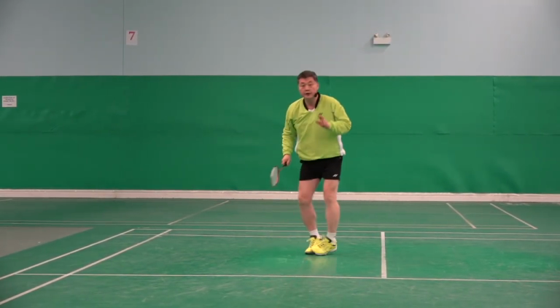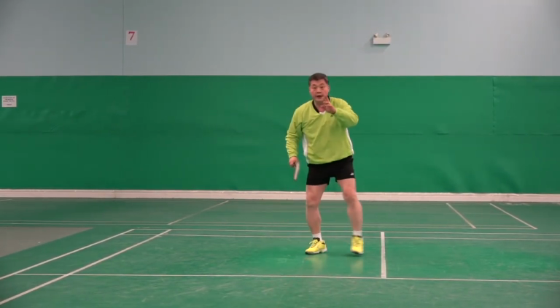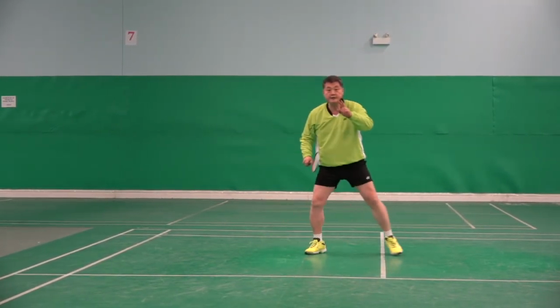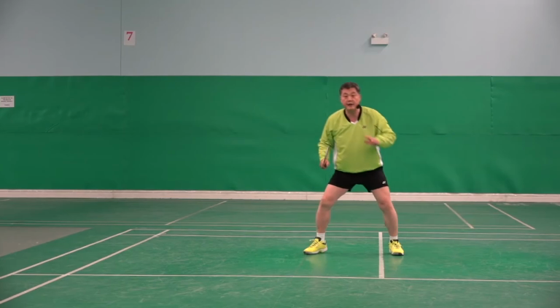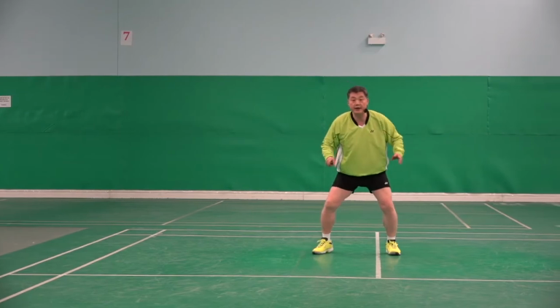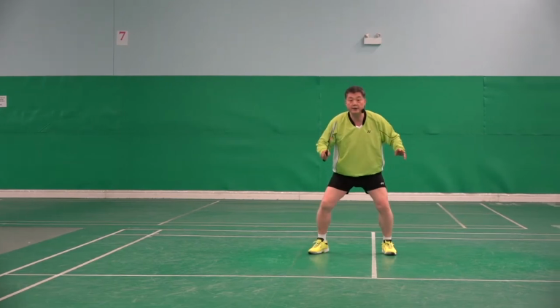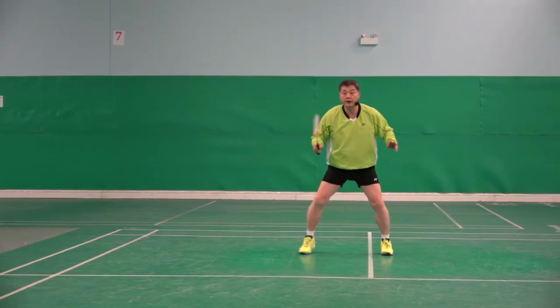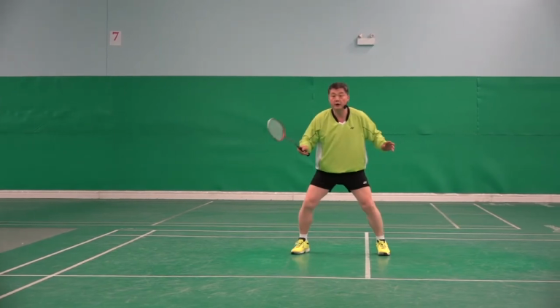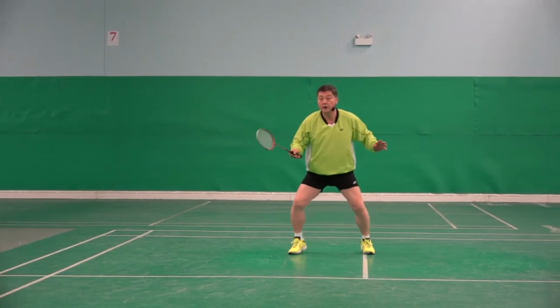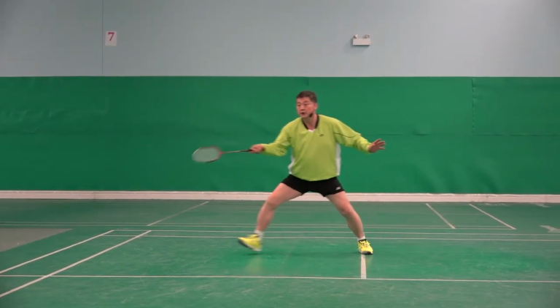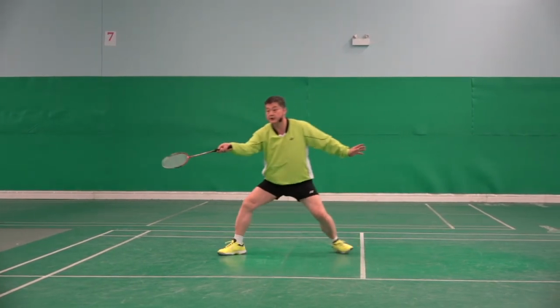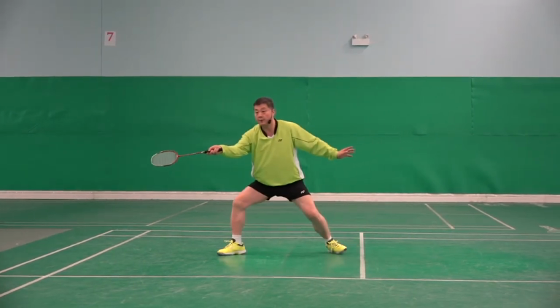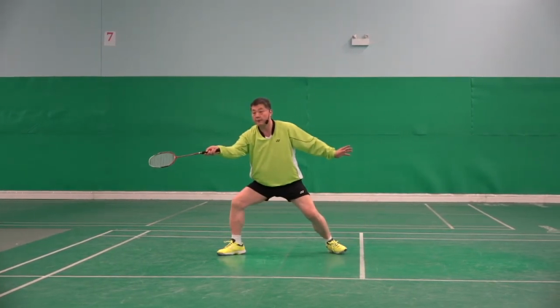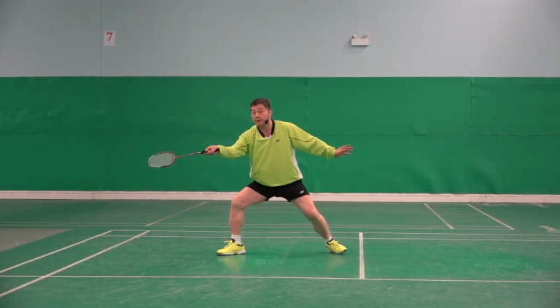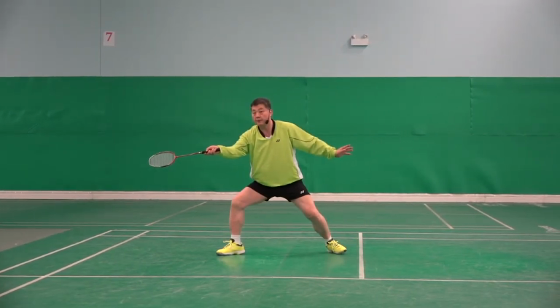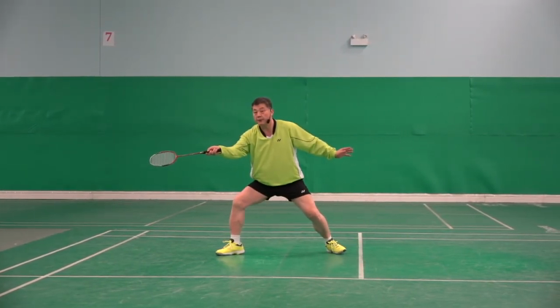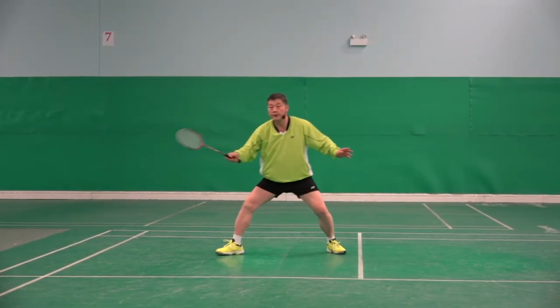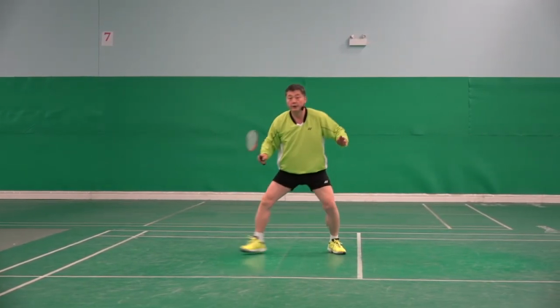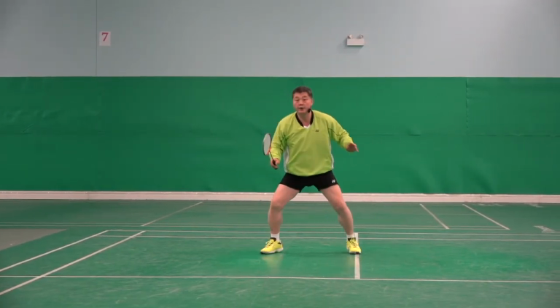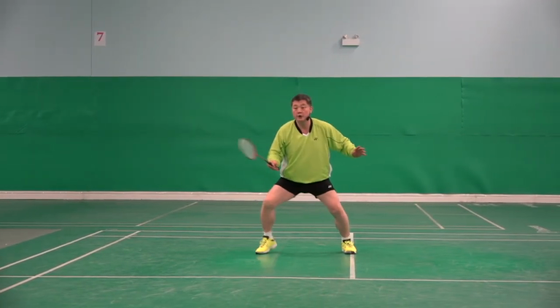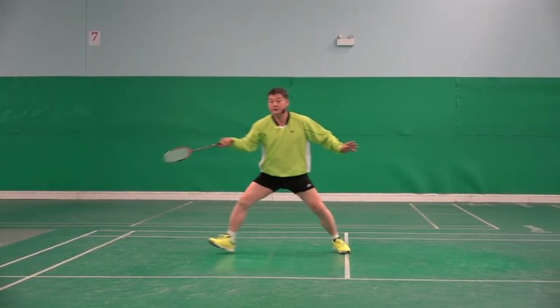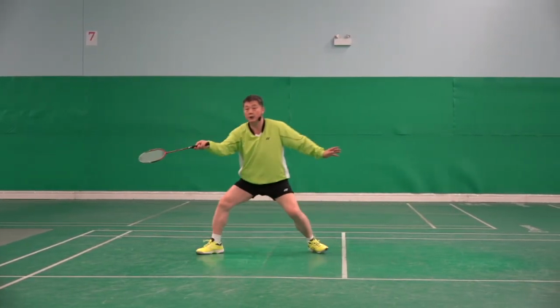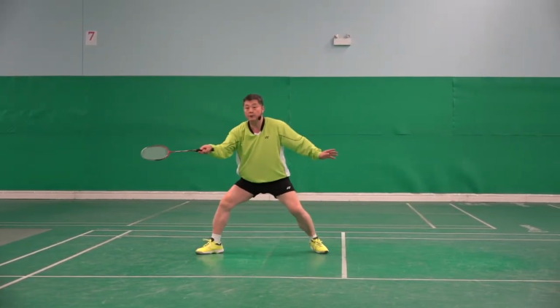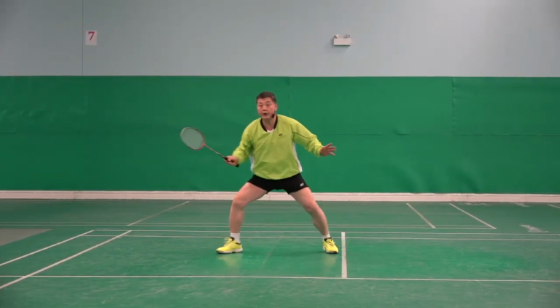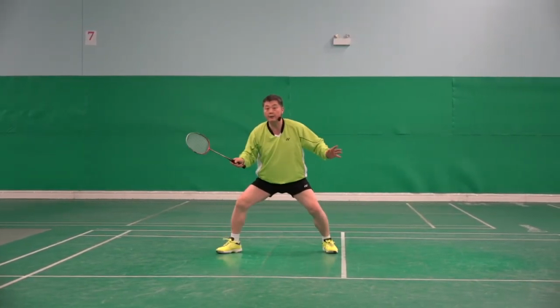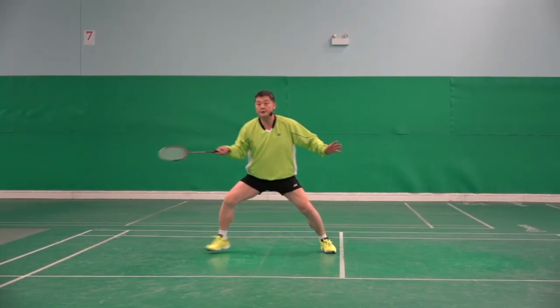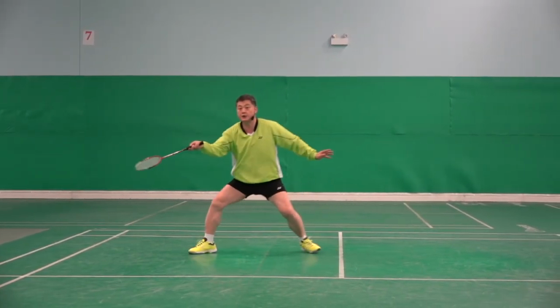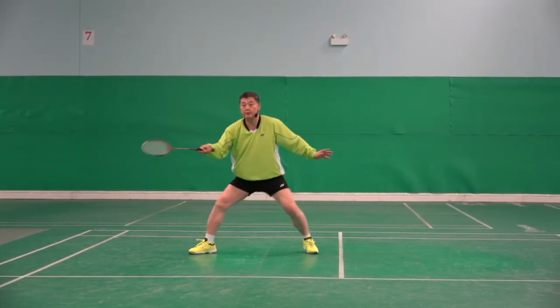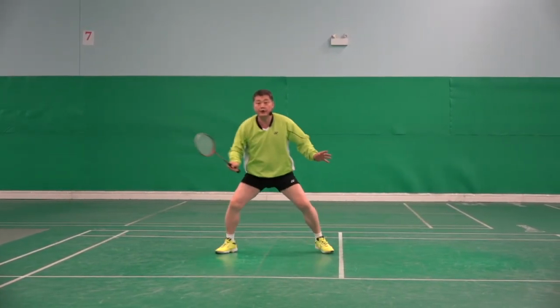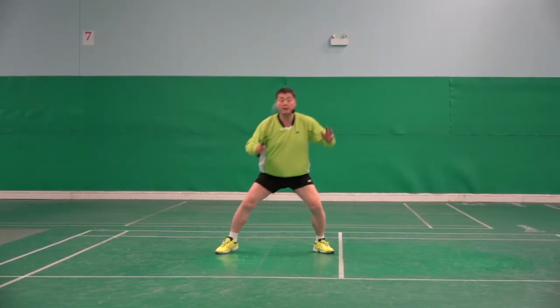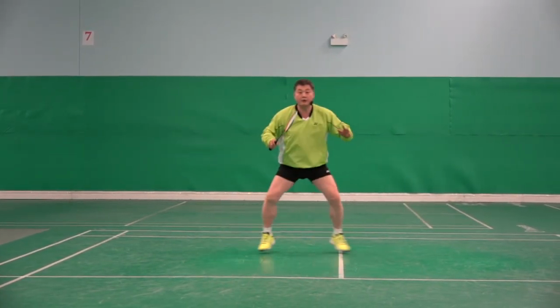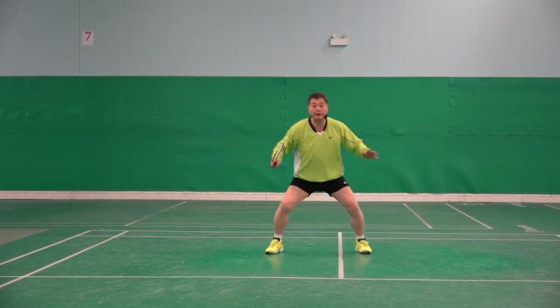Instead, do it correctly: stop, stop, recover, stop, recover, ready.